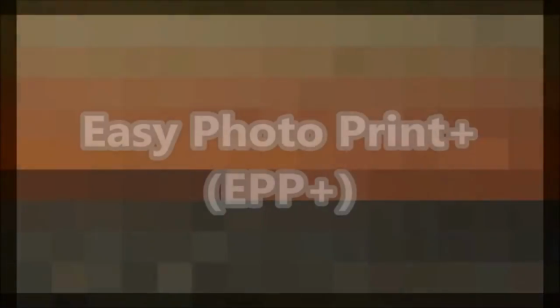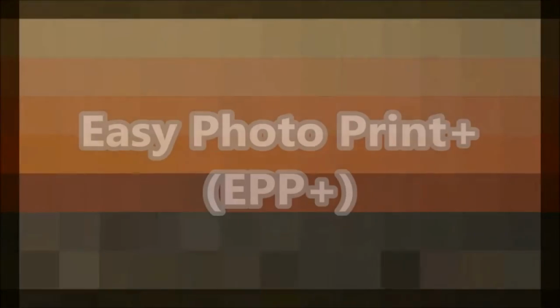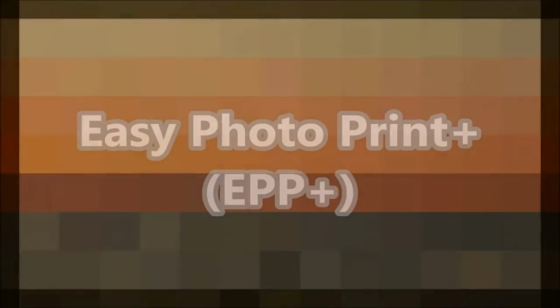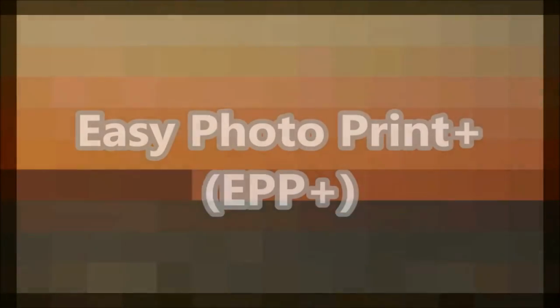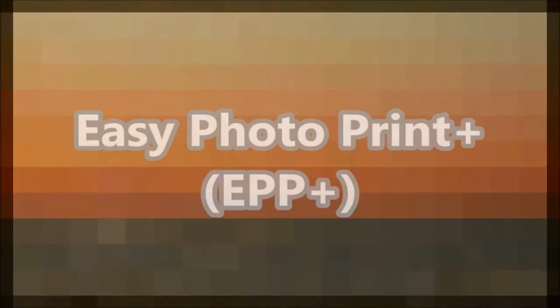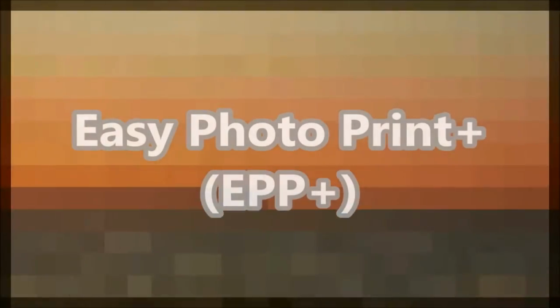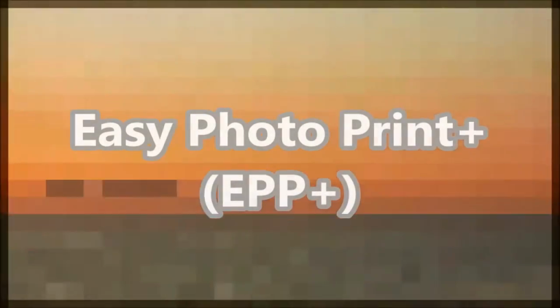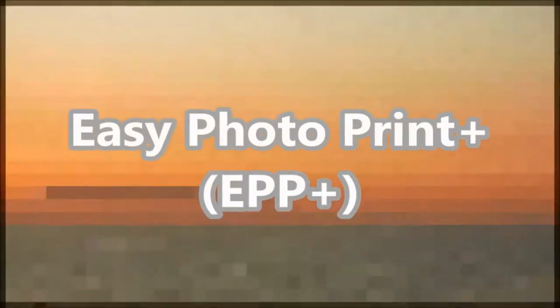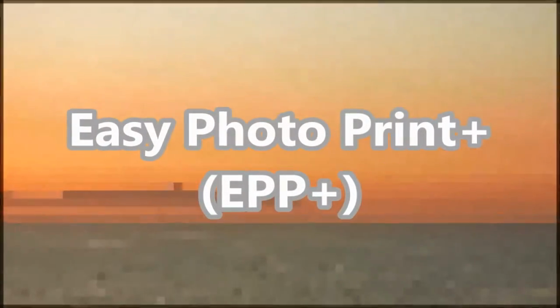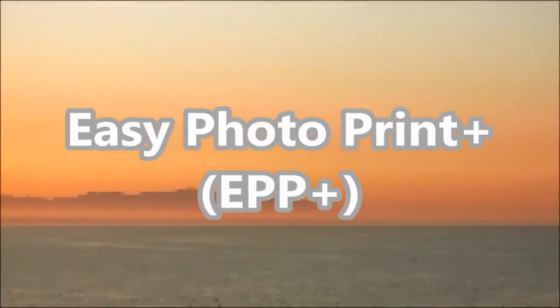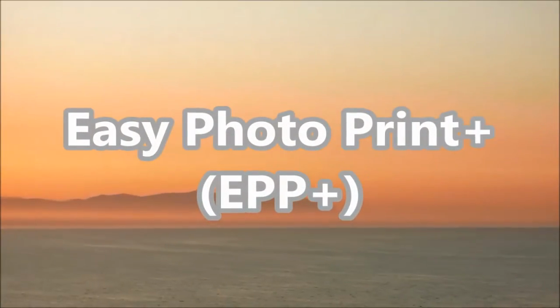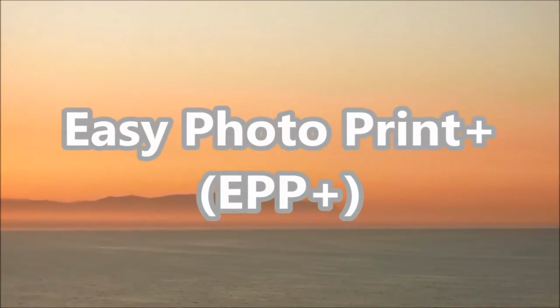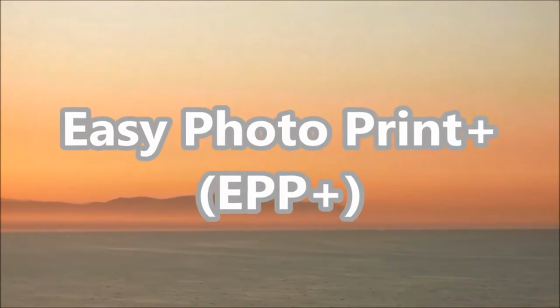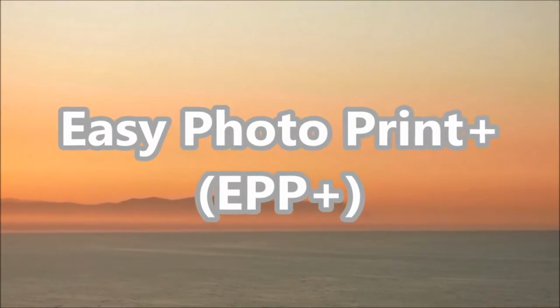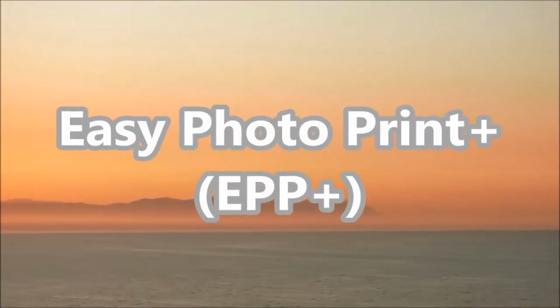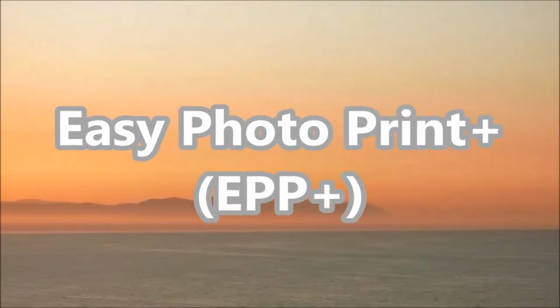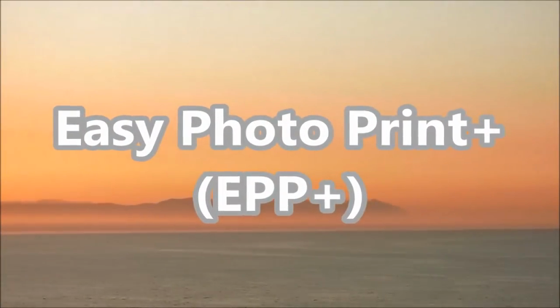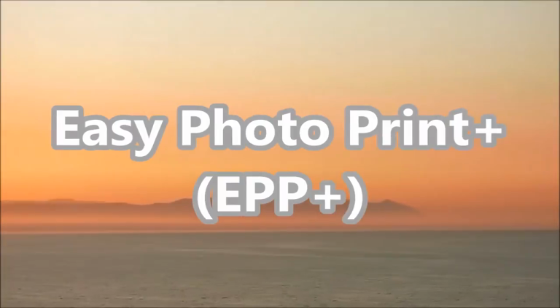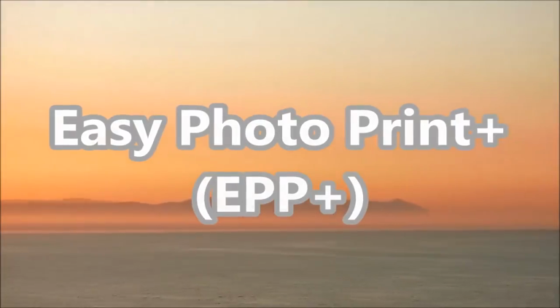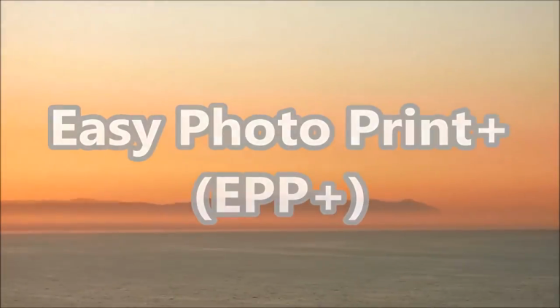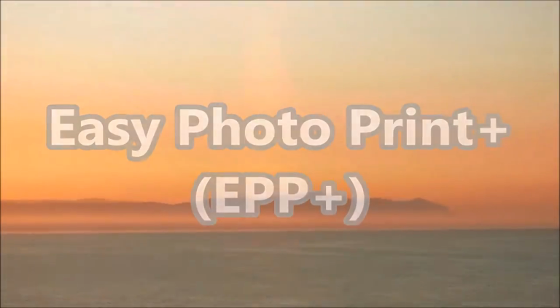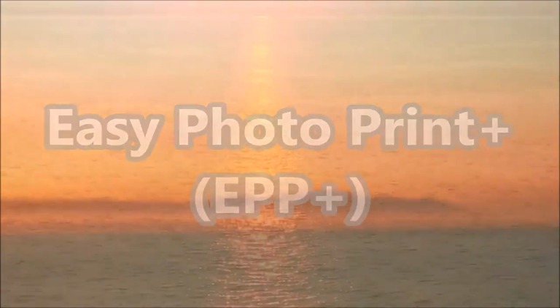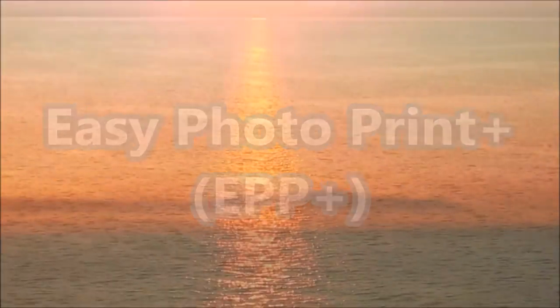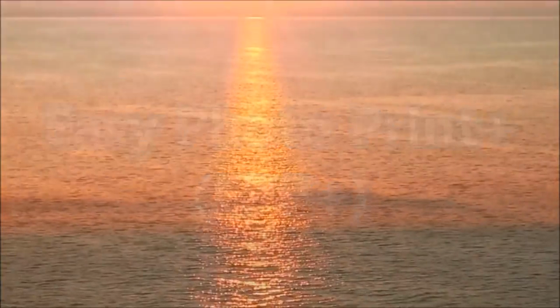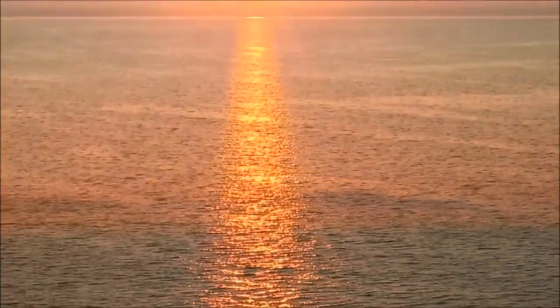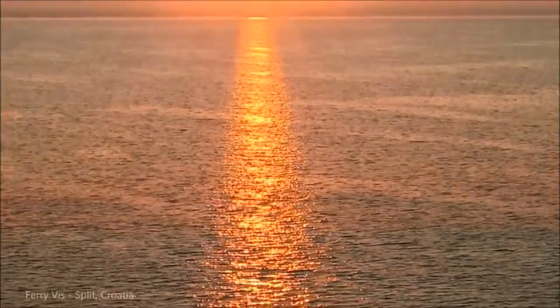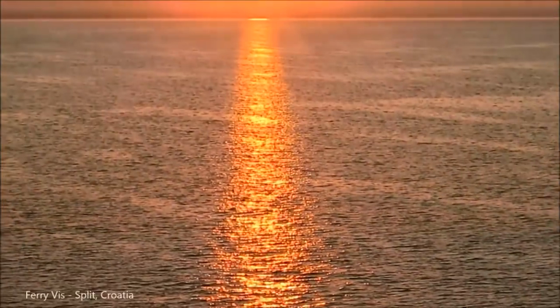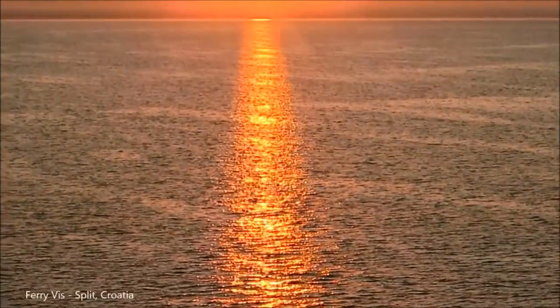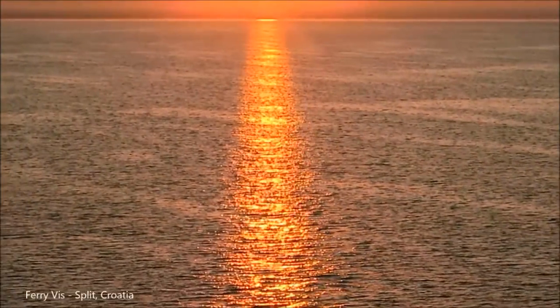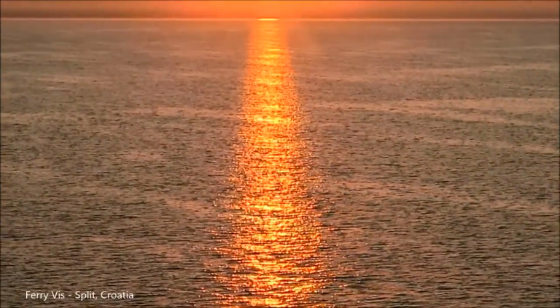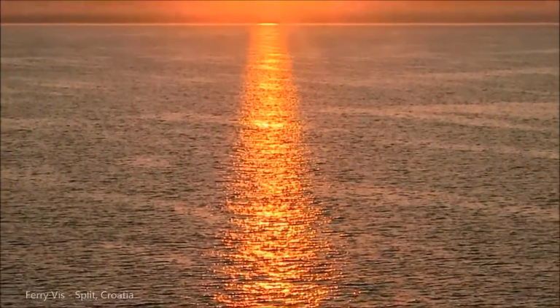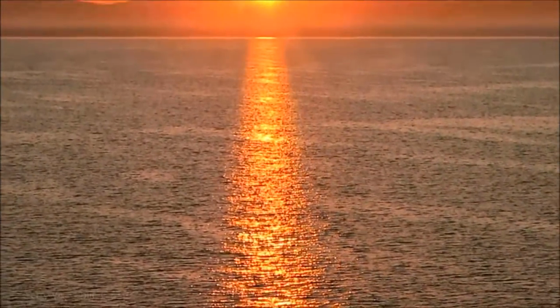Hello, in this movie I will show you how to use Easy PhotoPrint Plus, a web-based application.